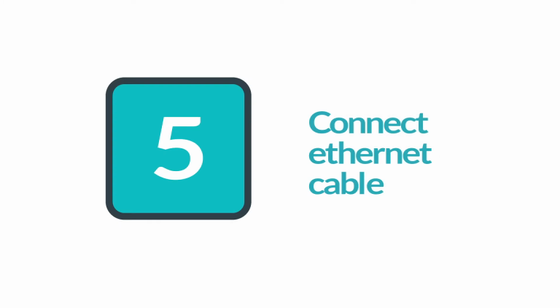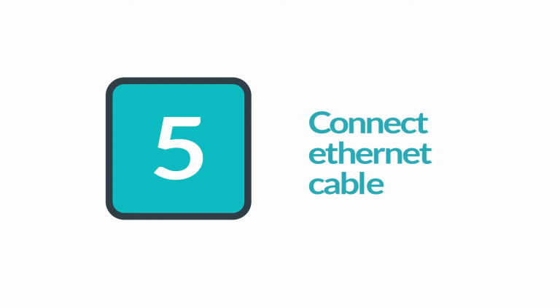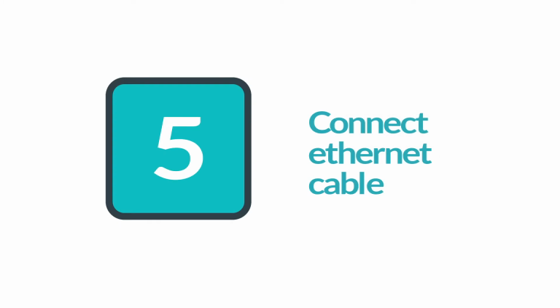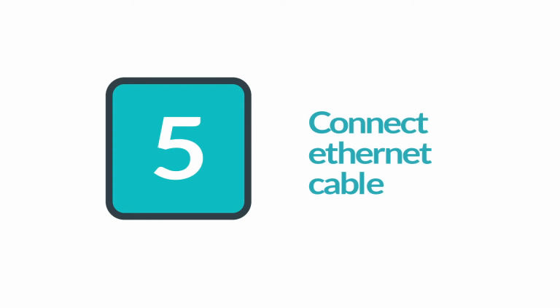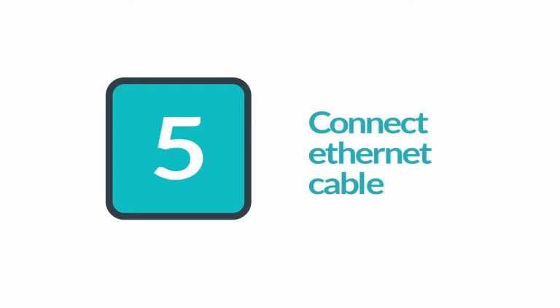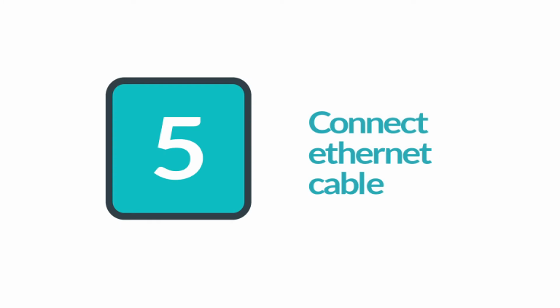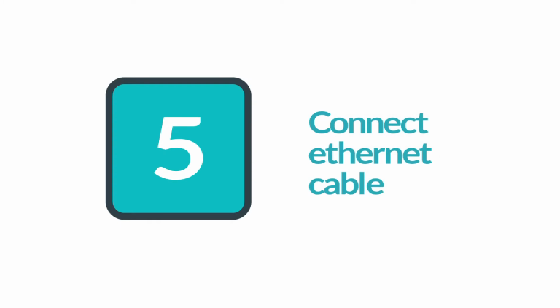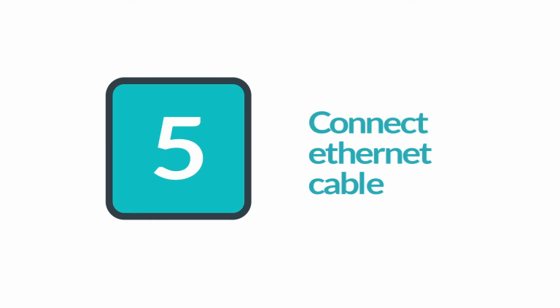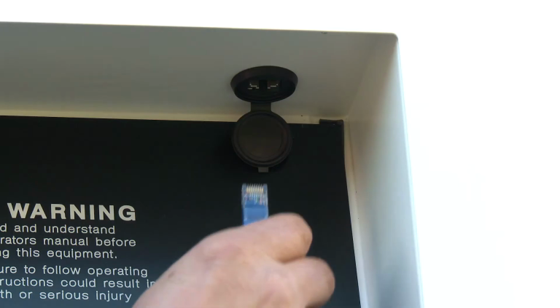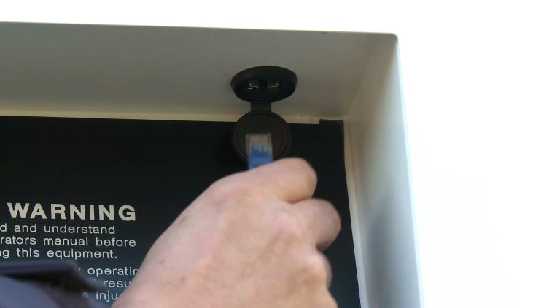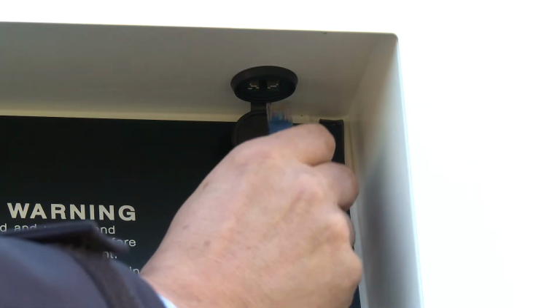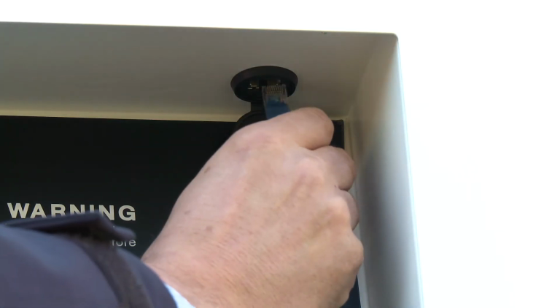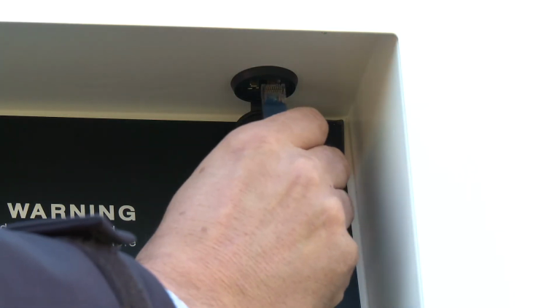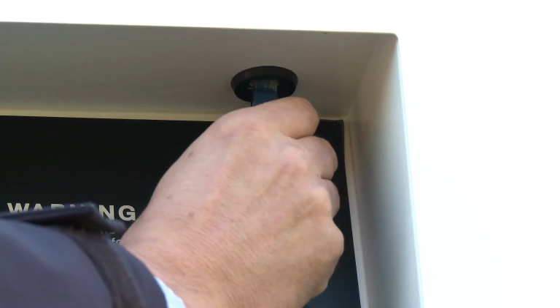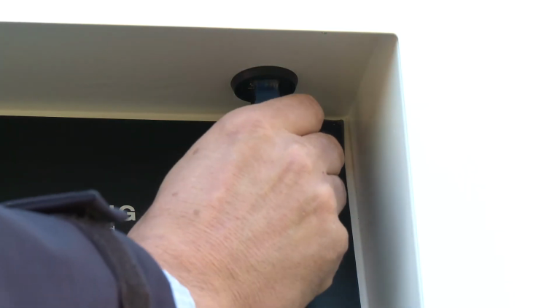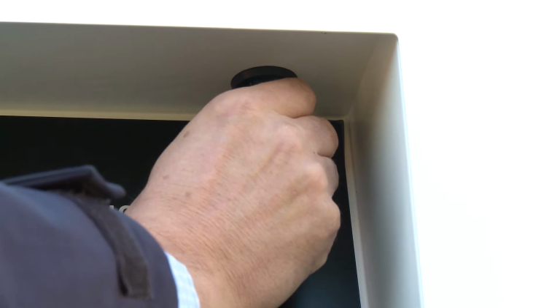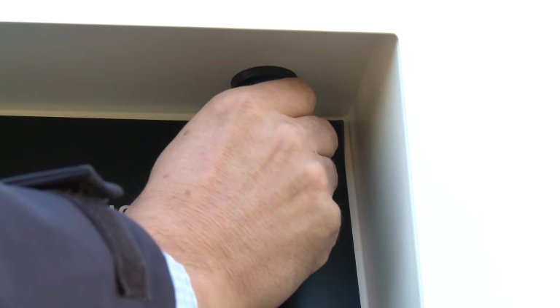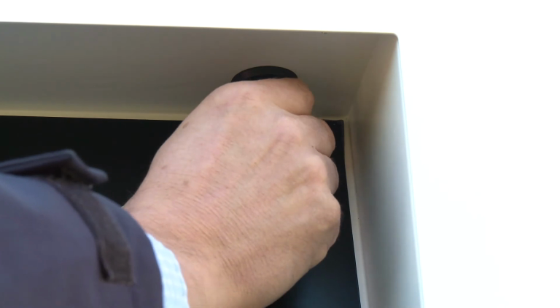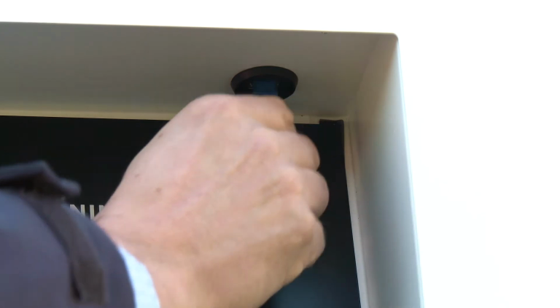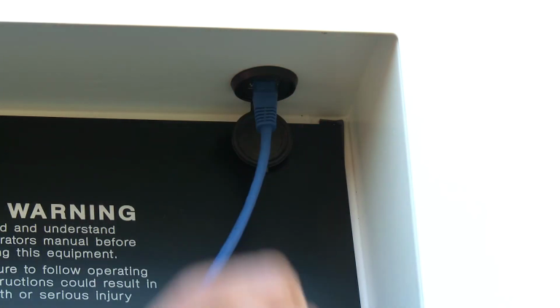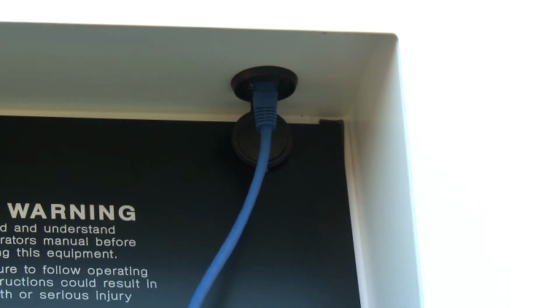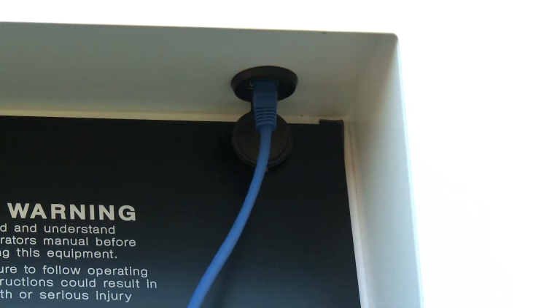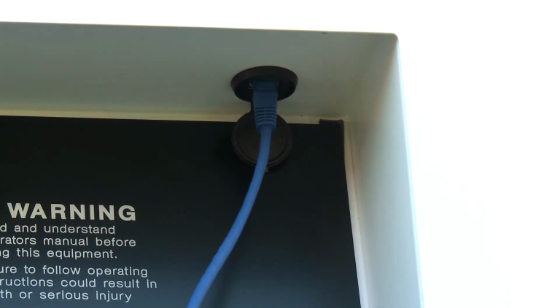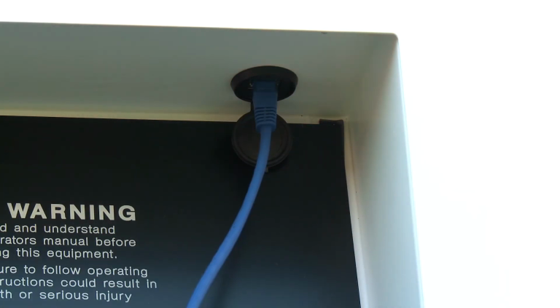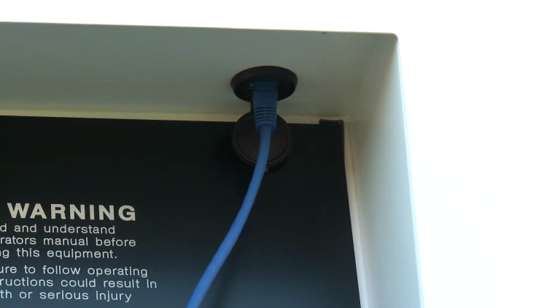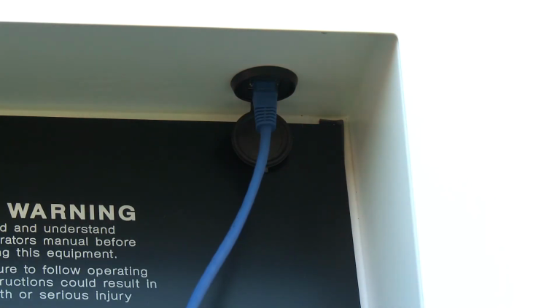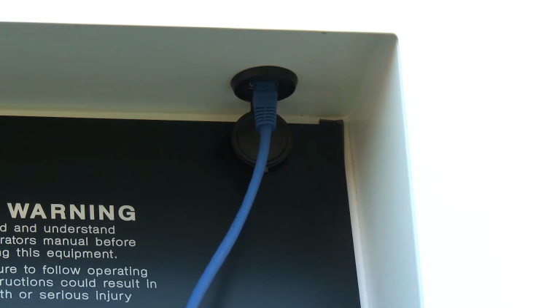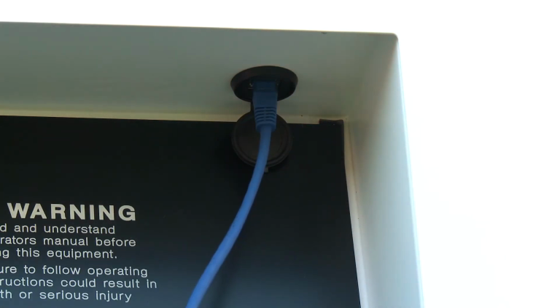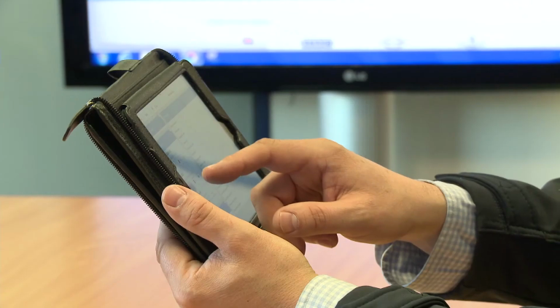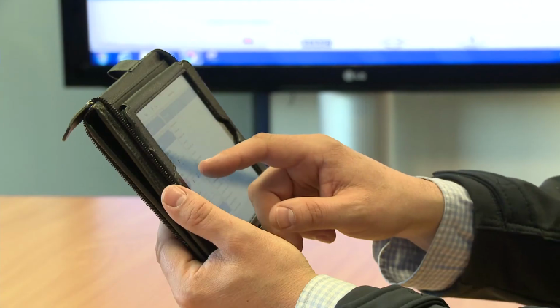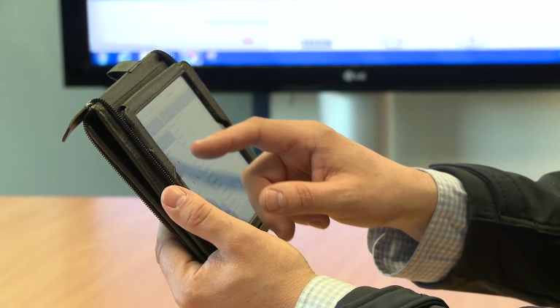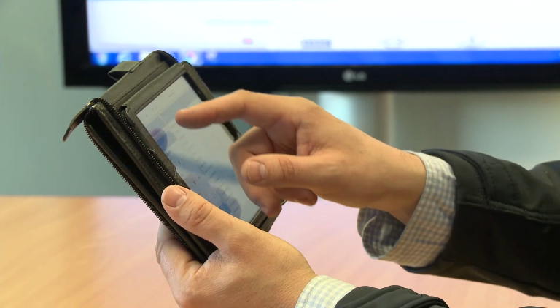Finally, connect your Ethernet cable to allow full remote data logging, monitoring, and control.